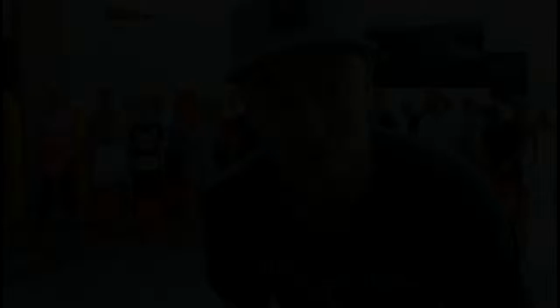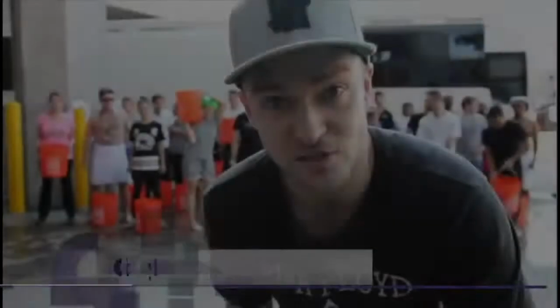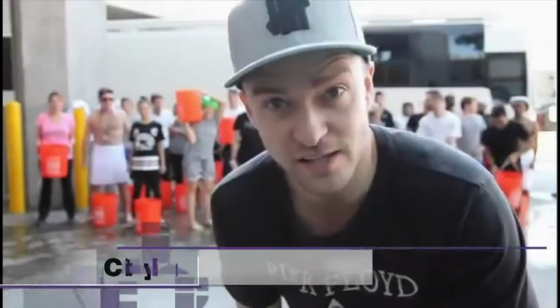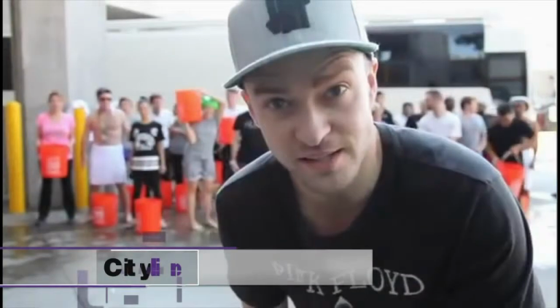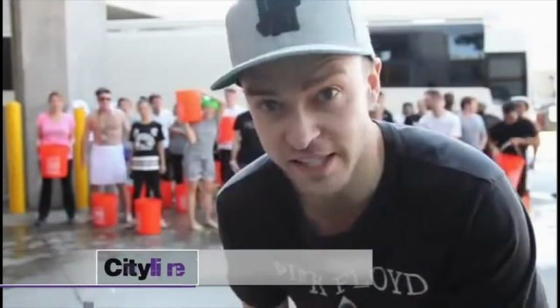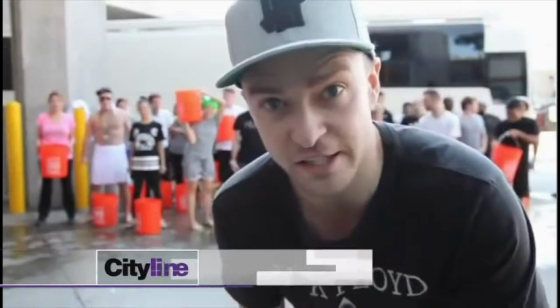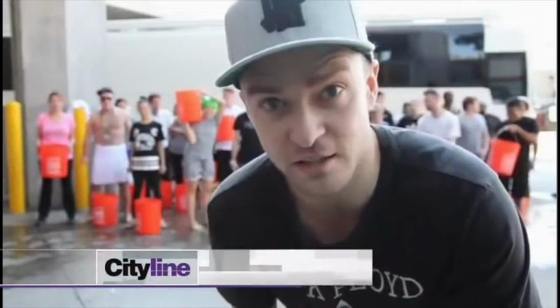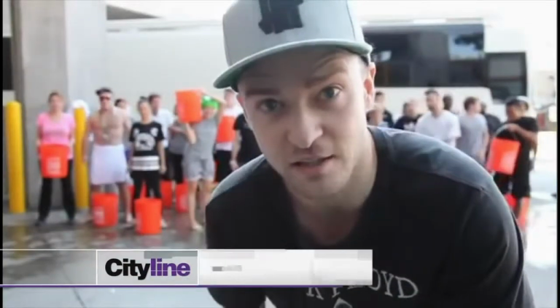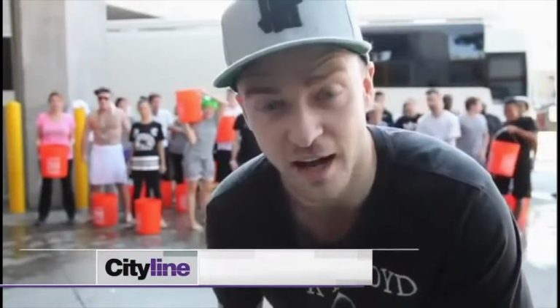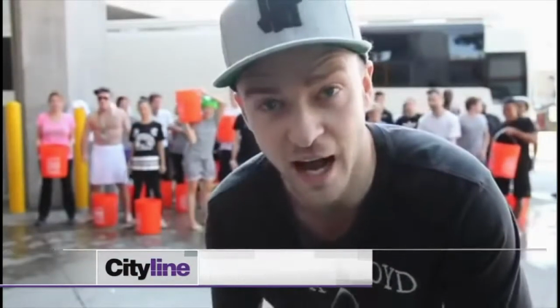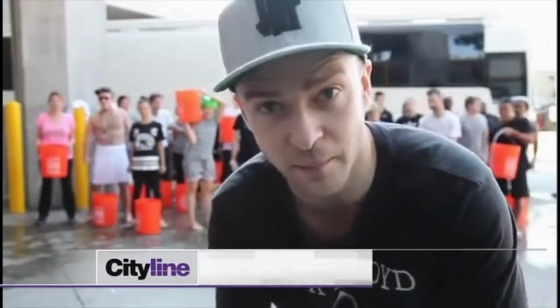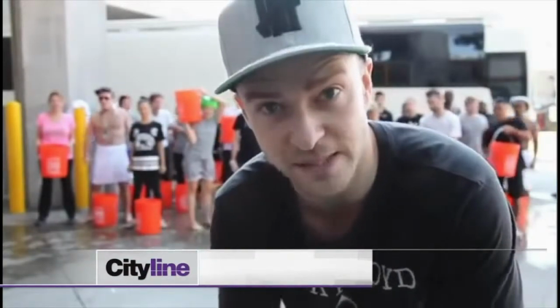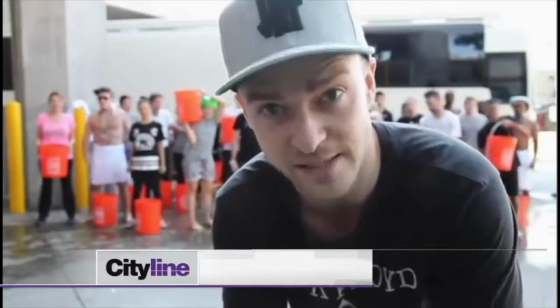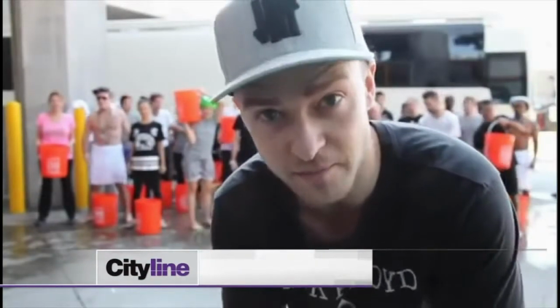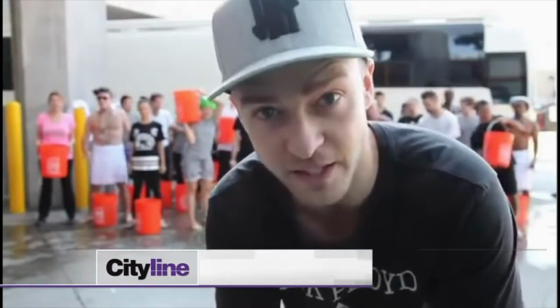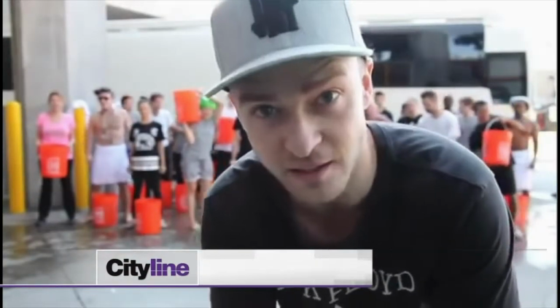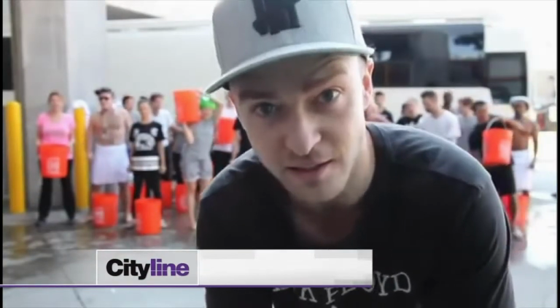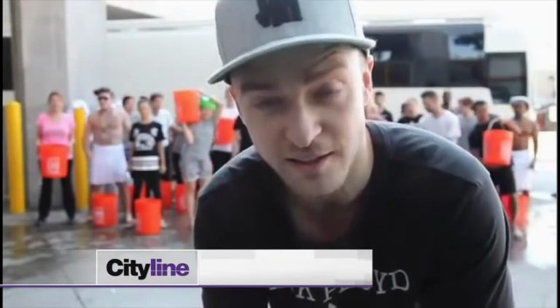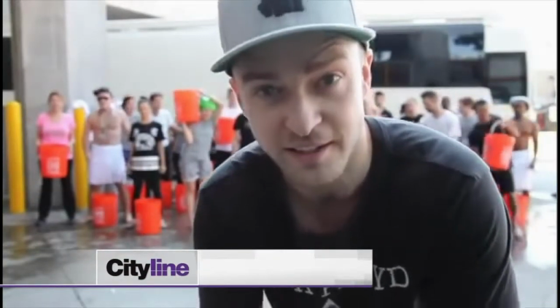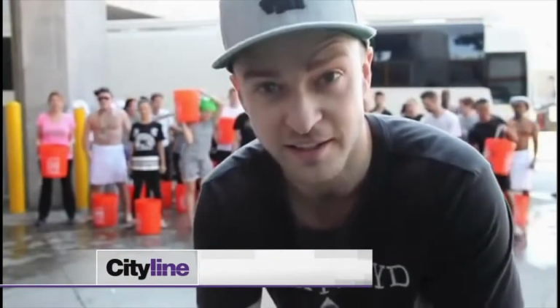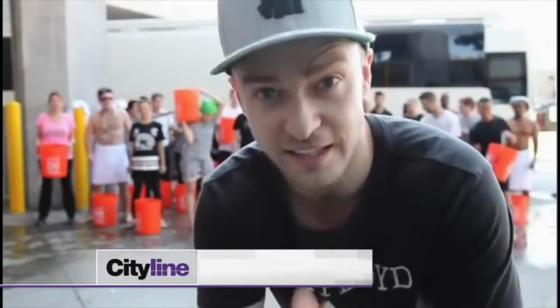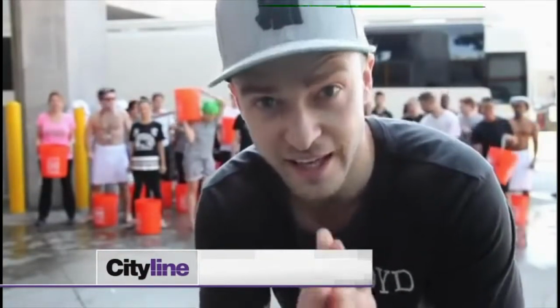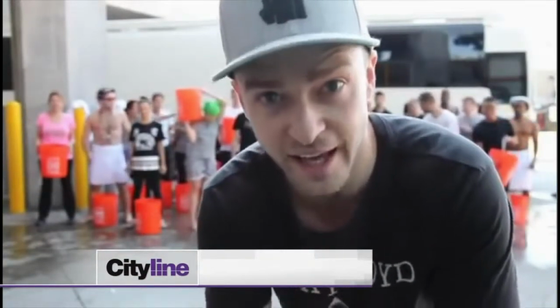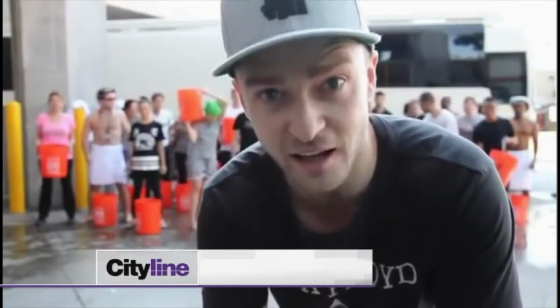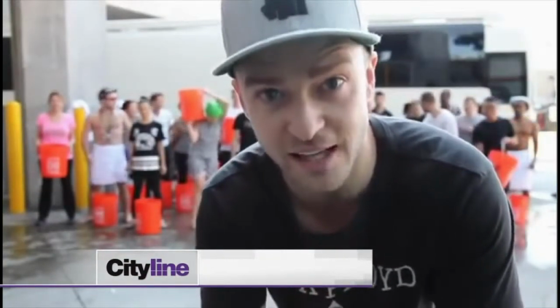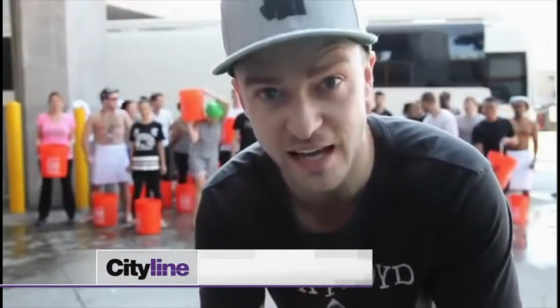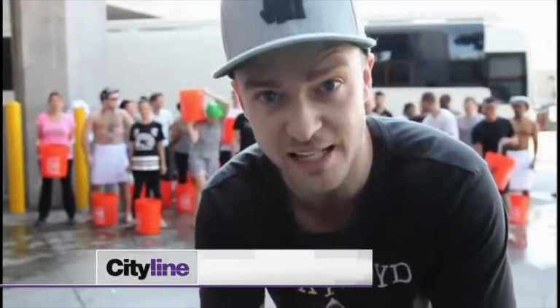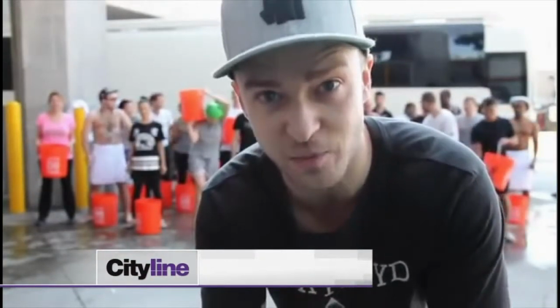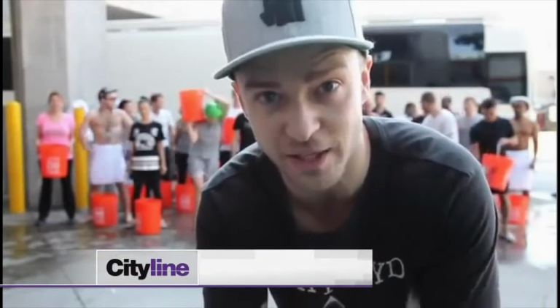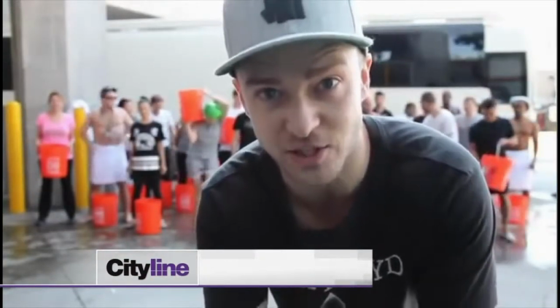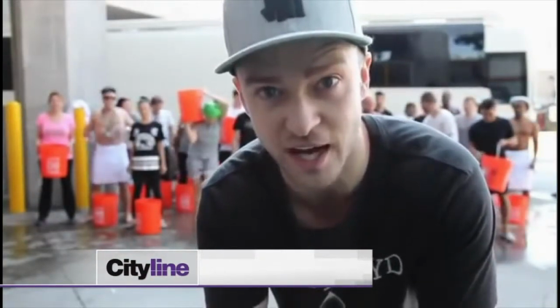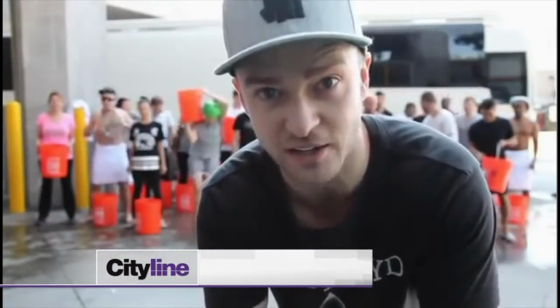JT here. I am accepting the ALS Ice Bucket Challenge.